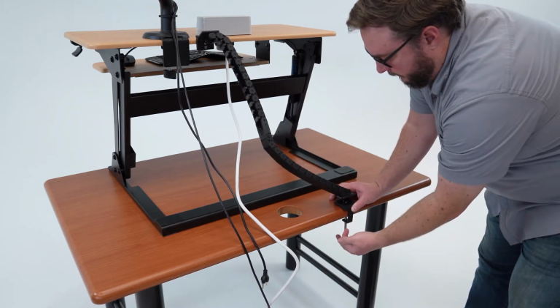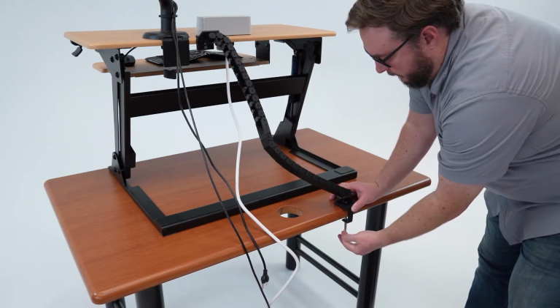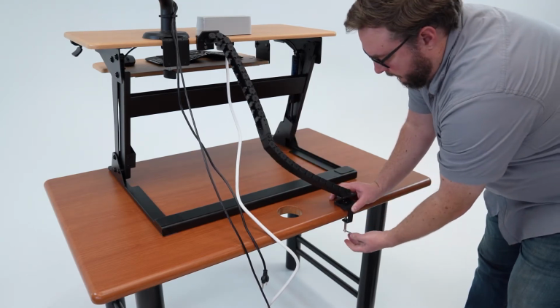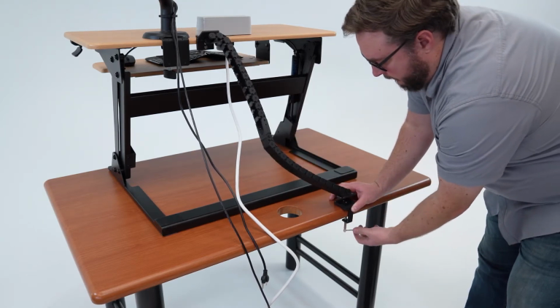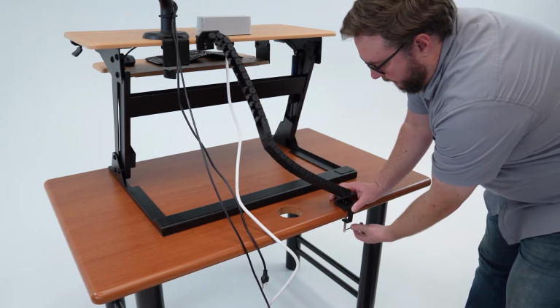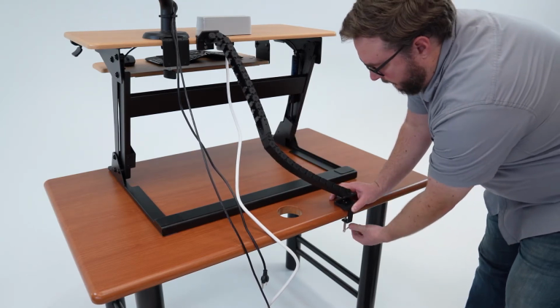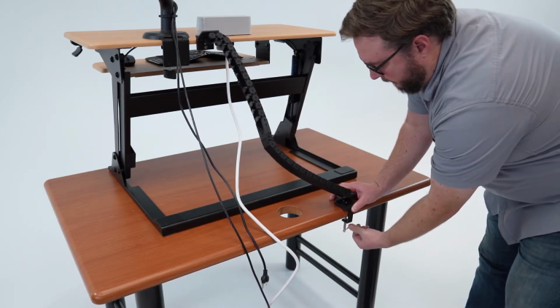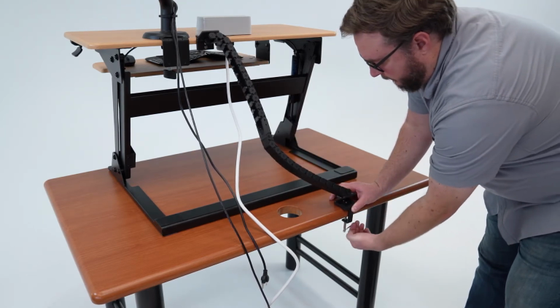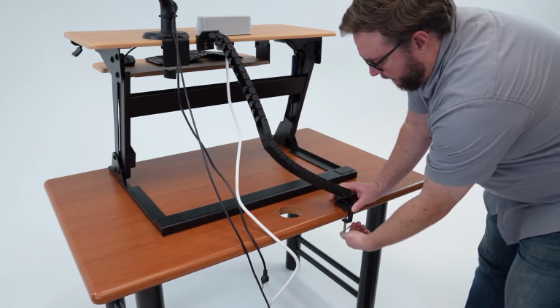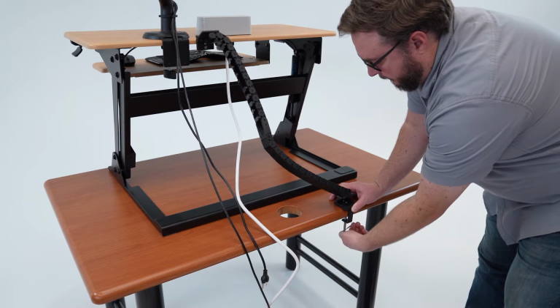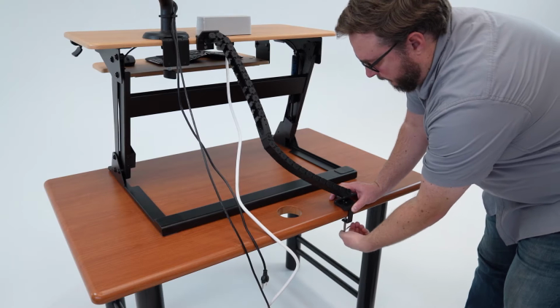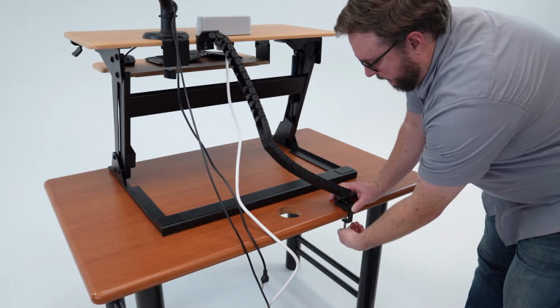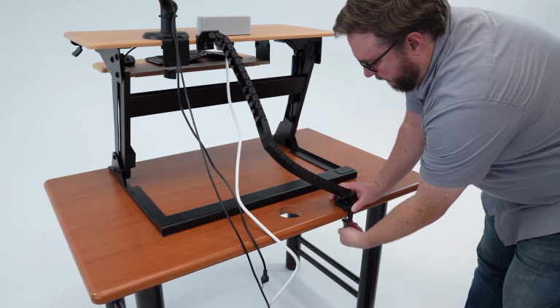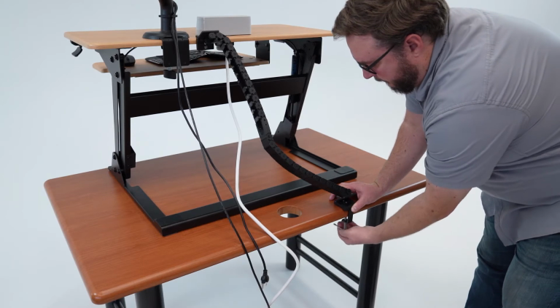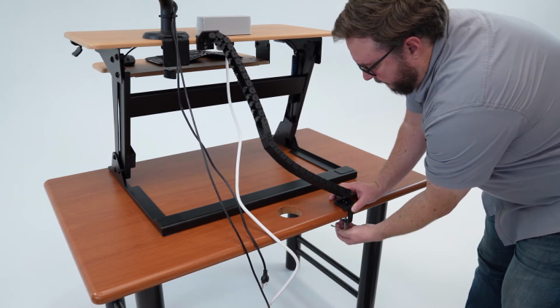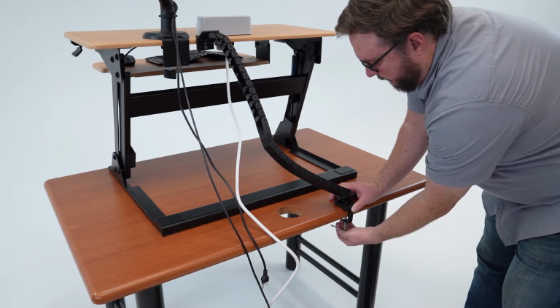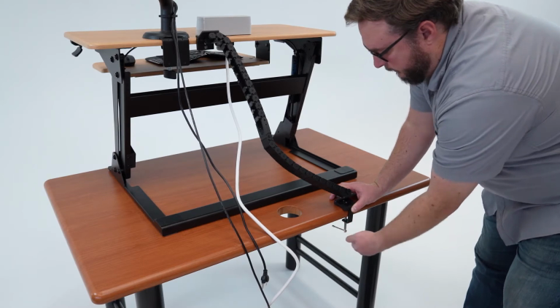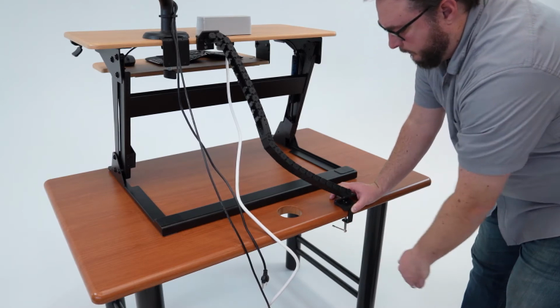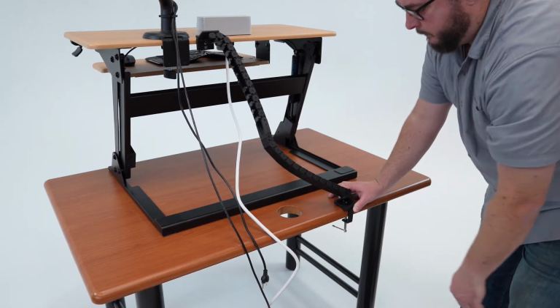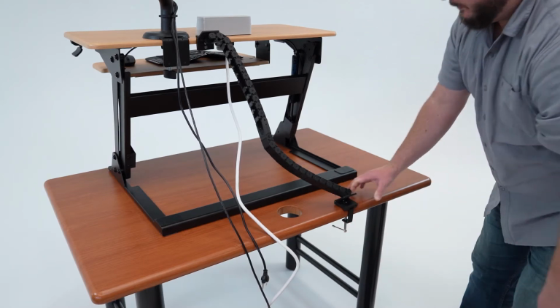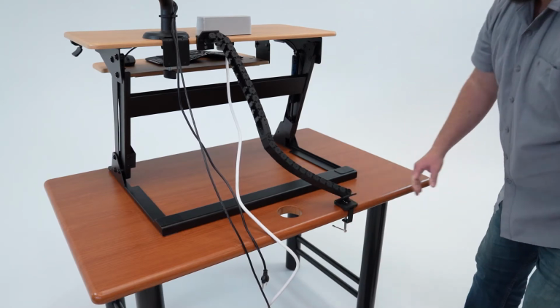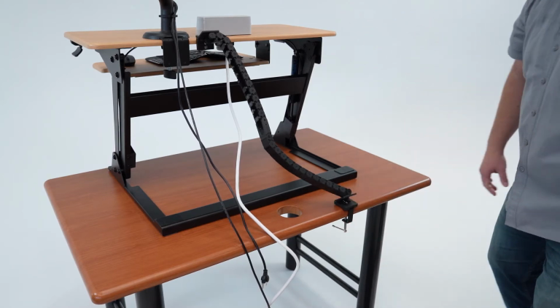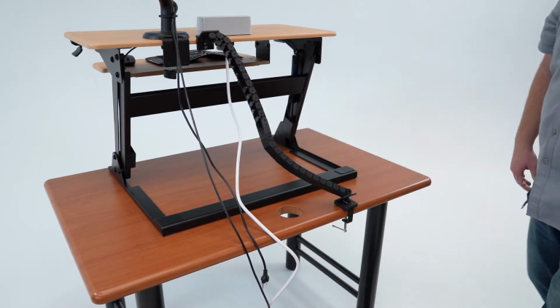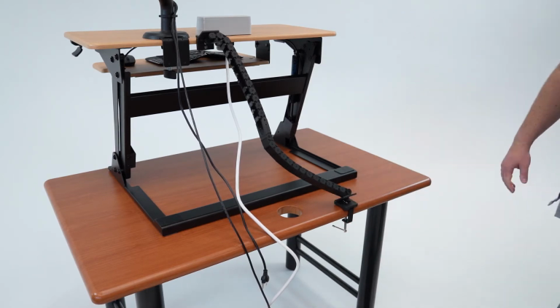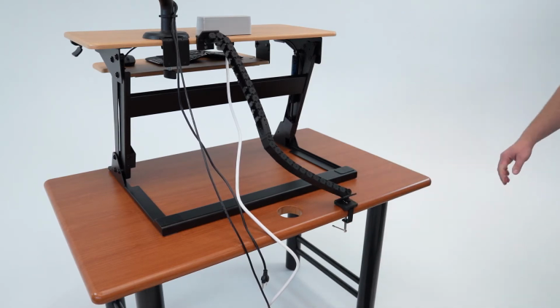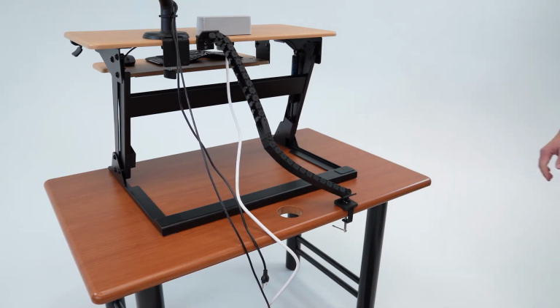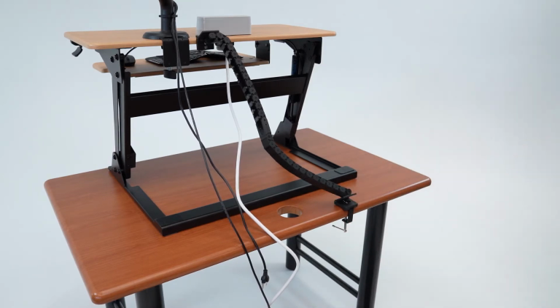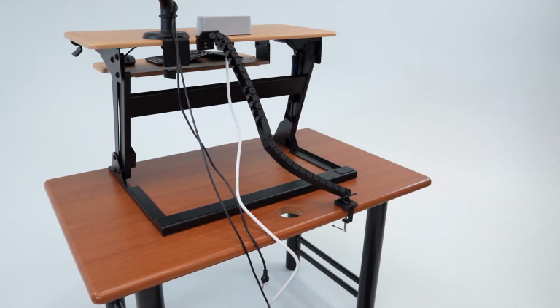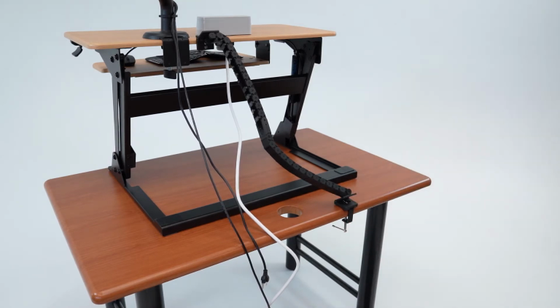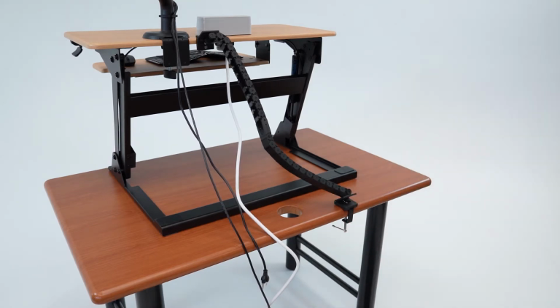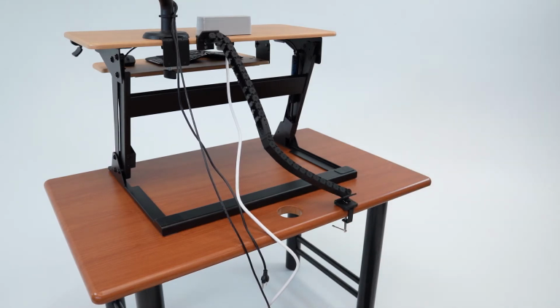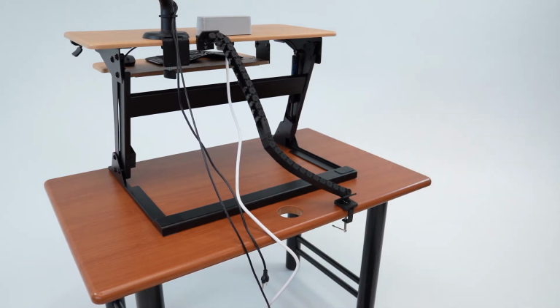If this is not possible with your setup, we will simply add a few of the included links to lengthen the cable chain.